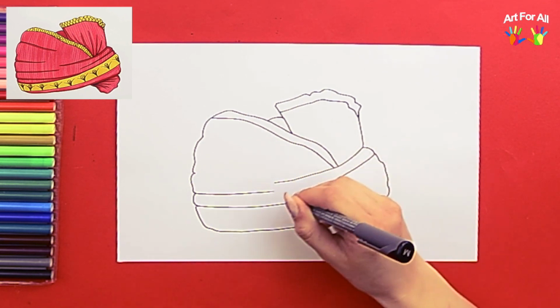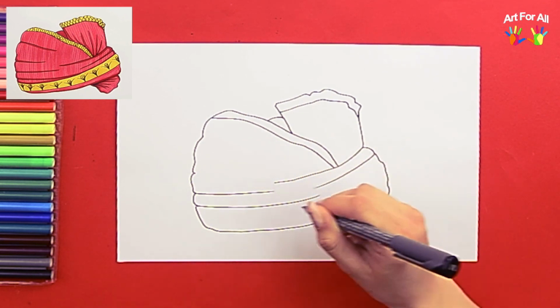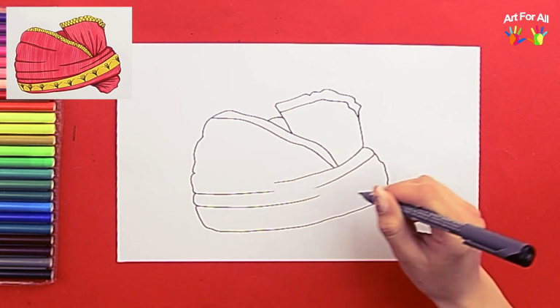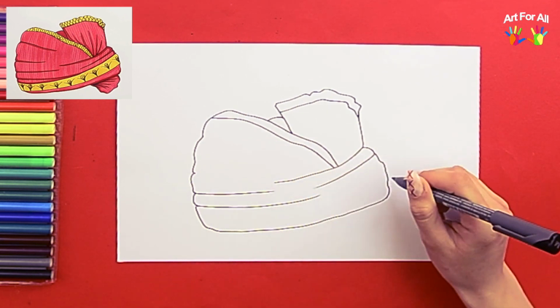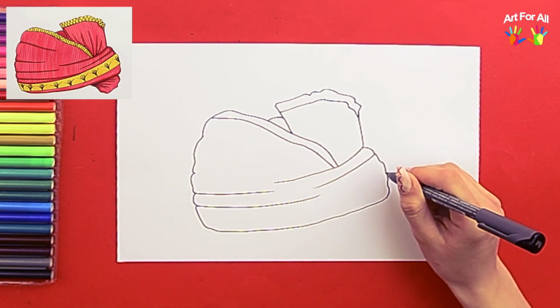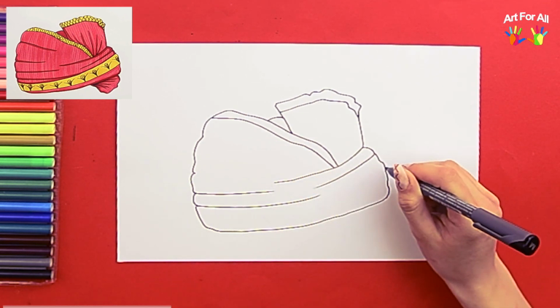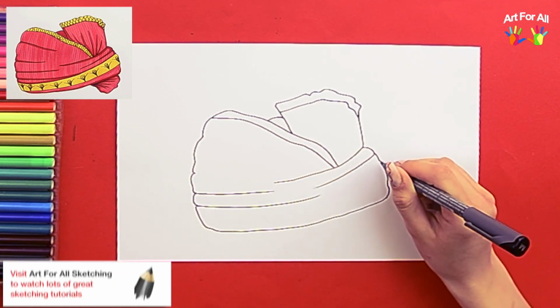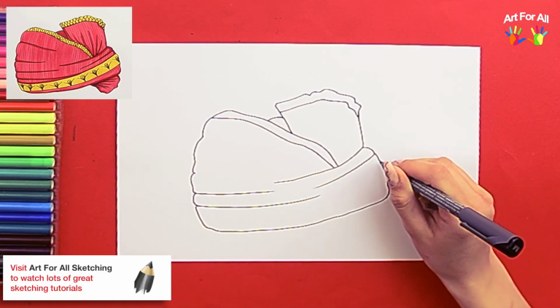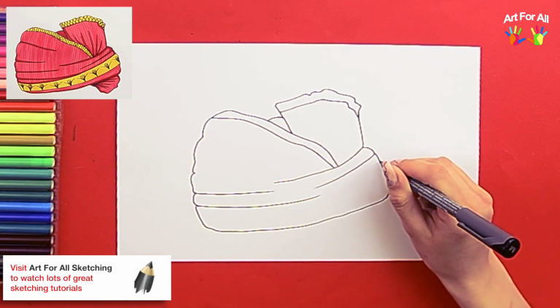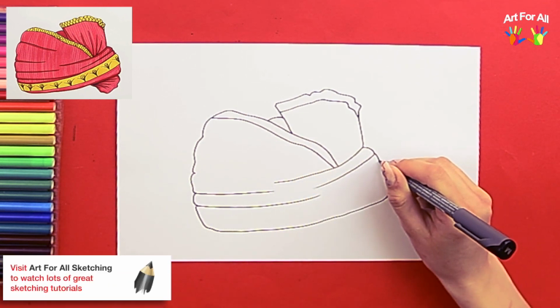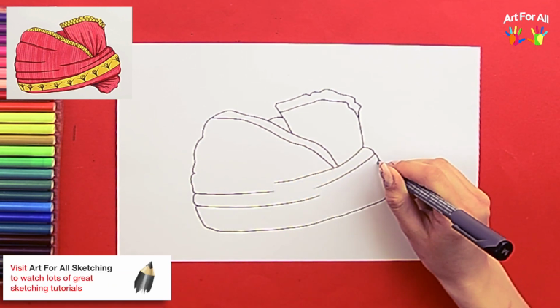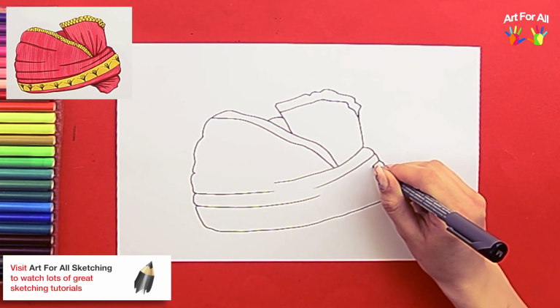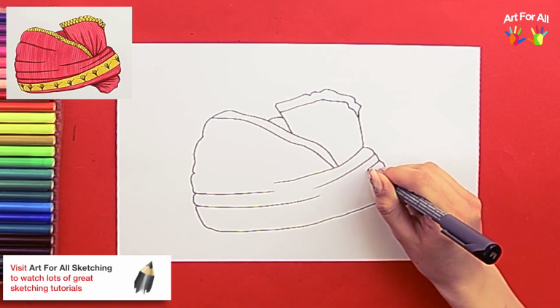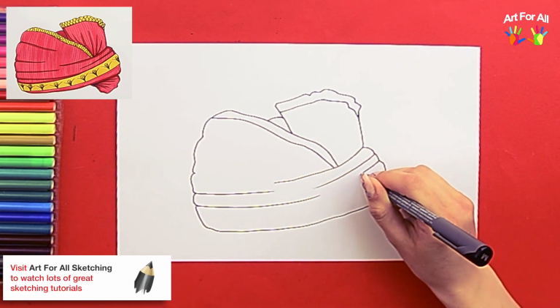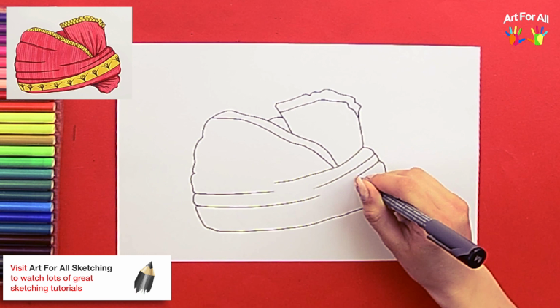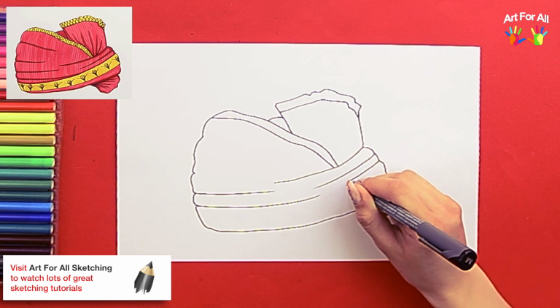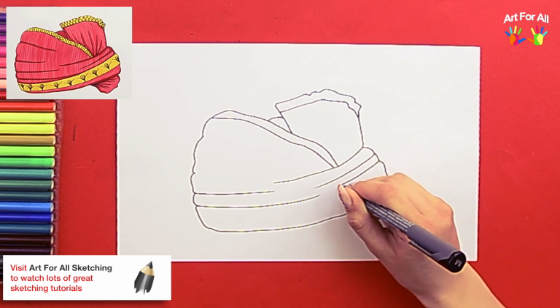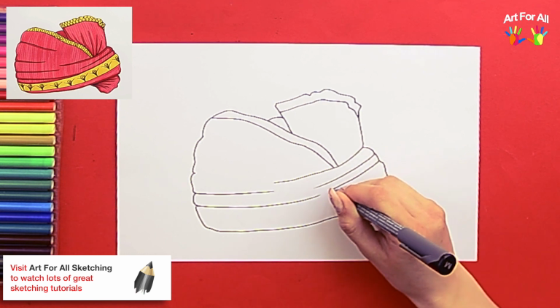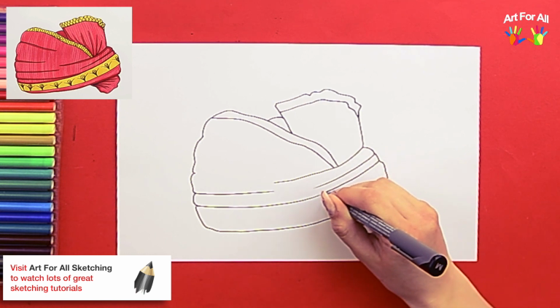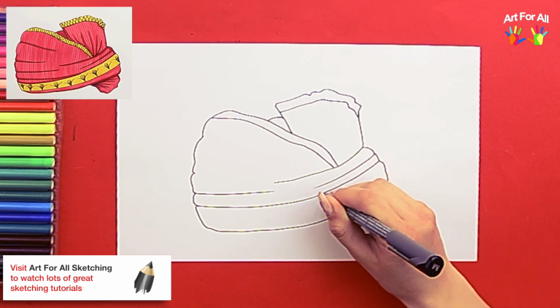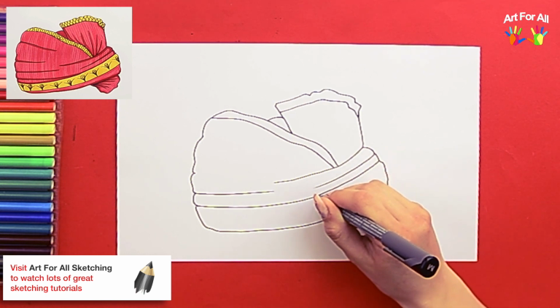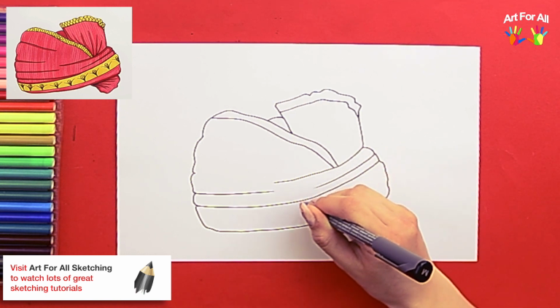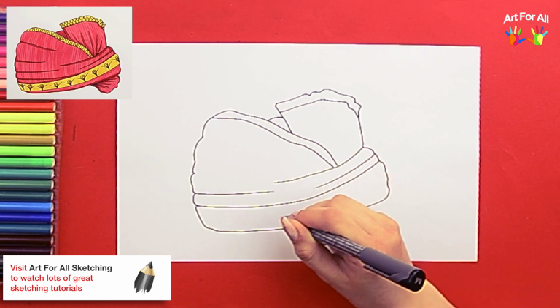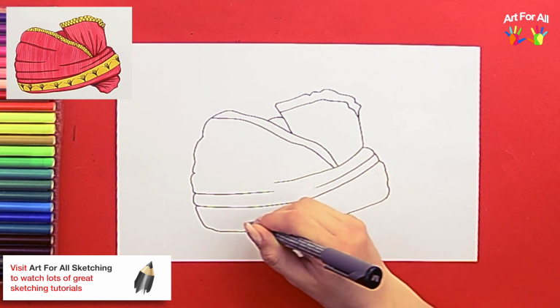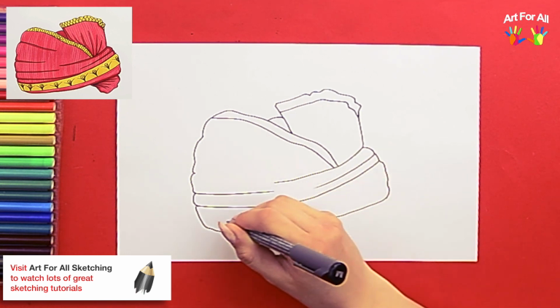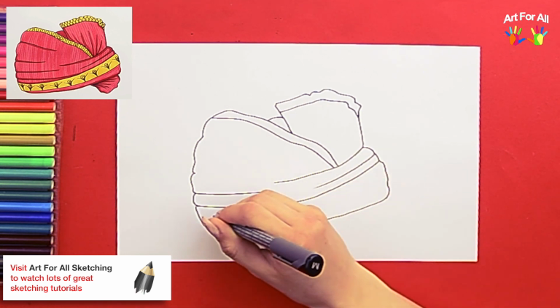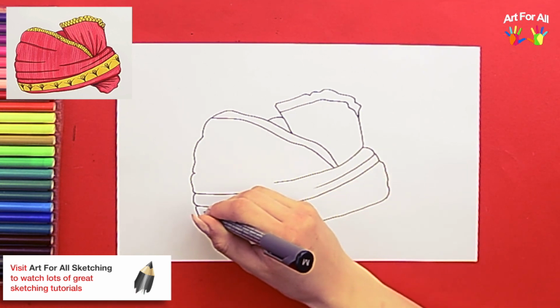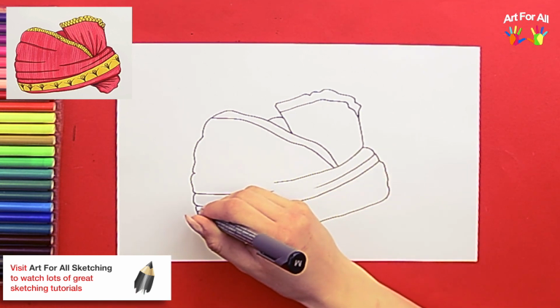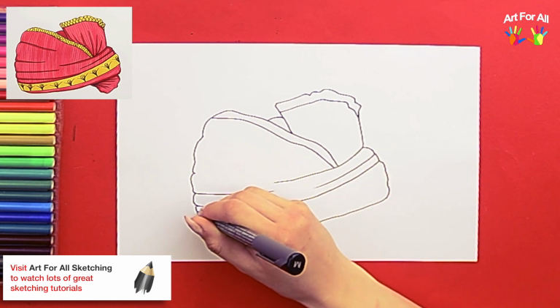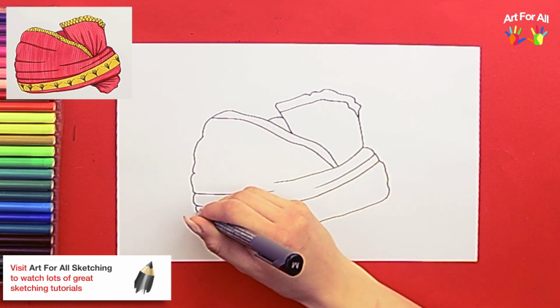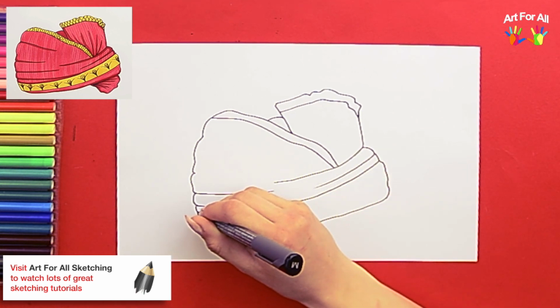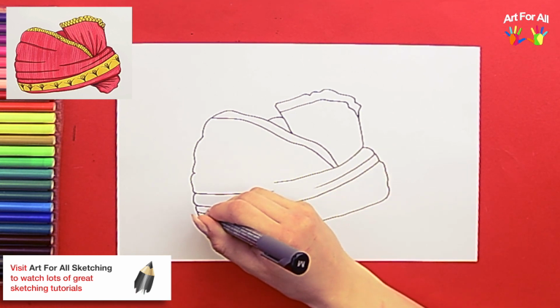If you like pencil sketching, please do visit our channel, Art for All Sketching. I'll share the link in the description.